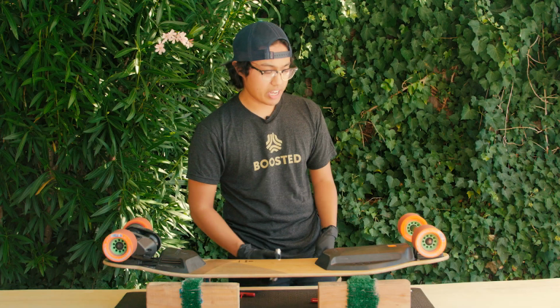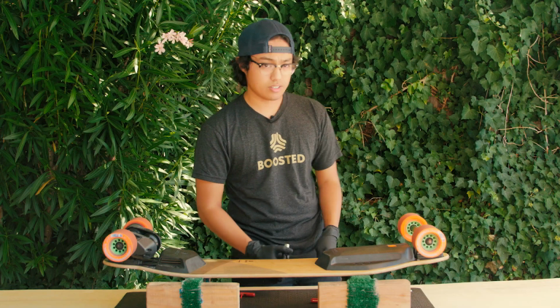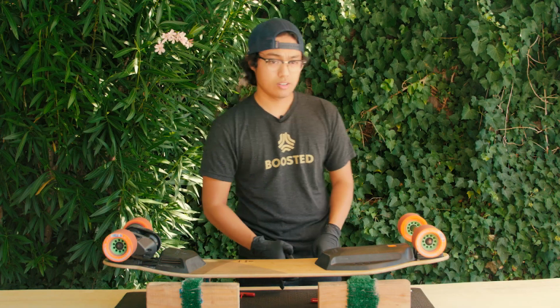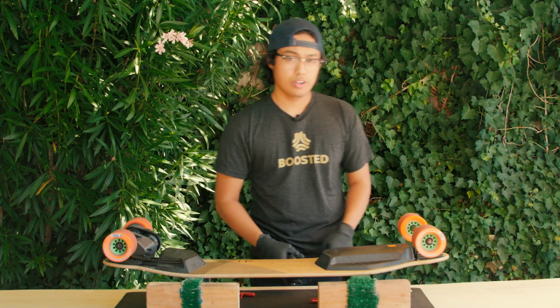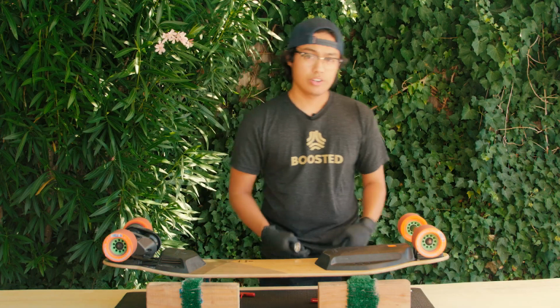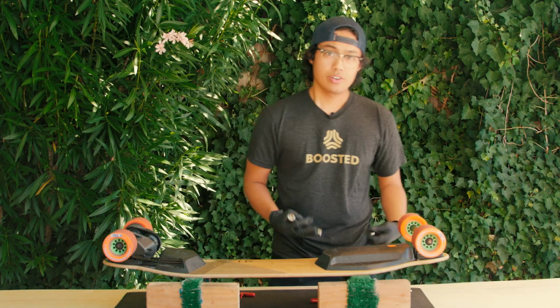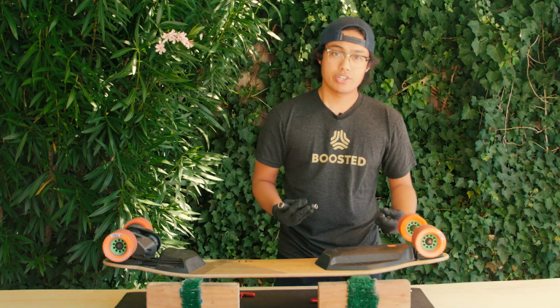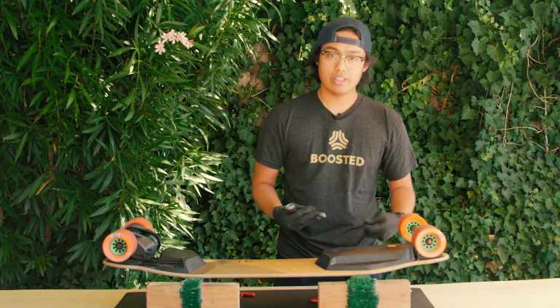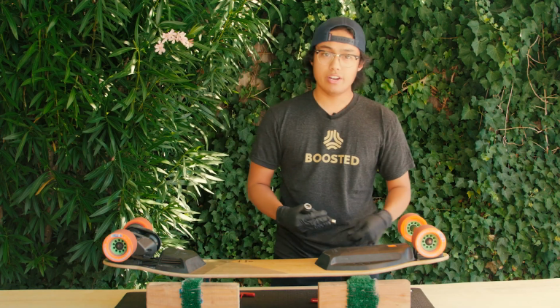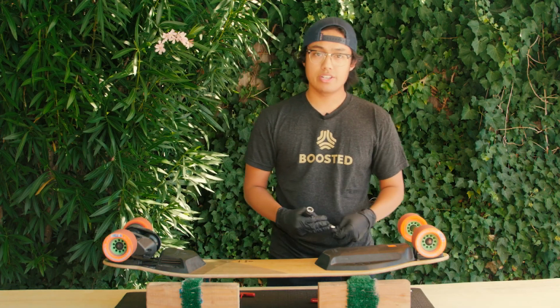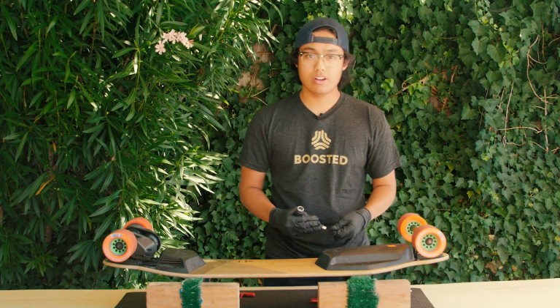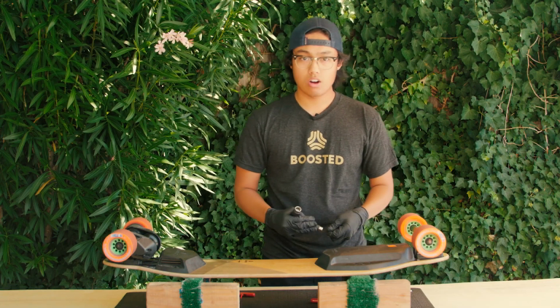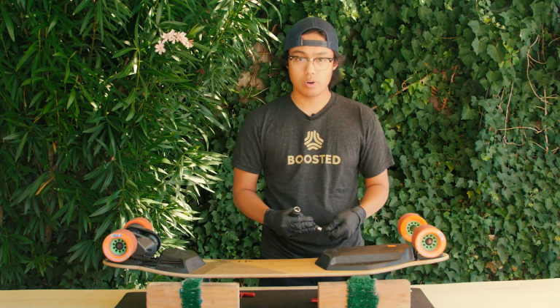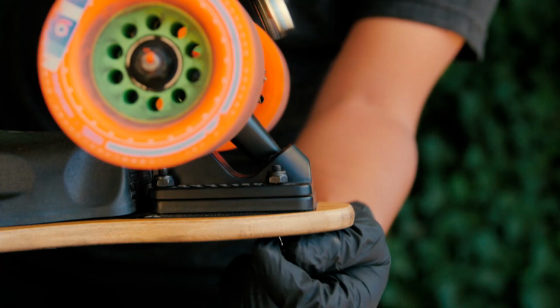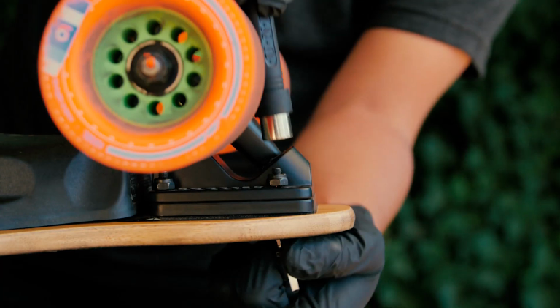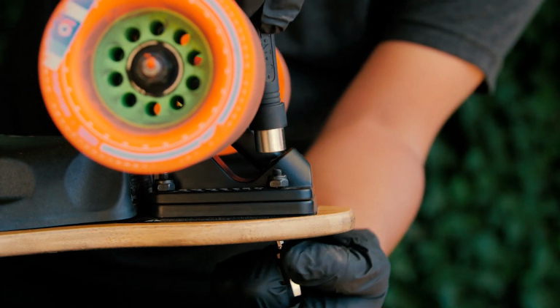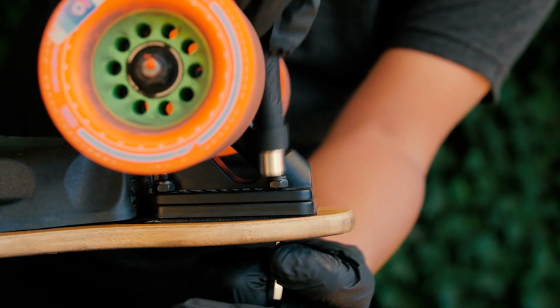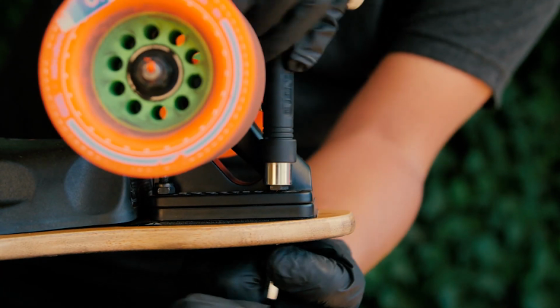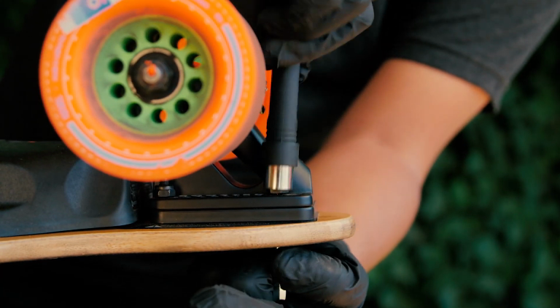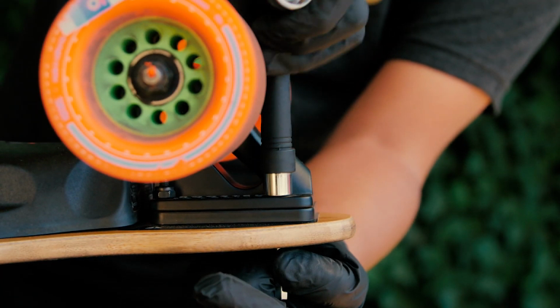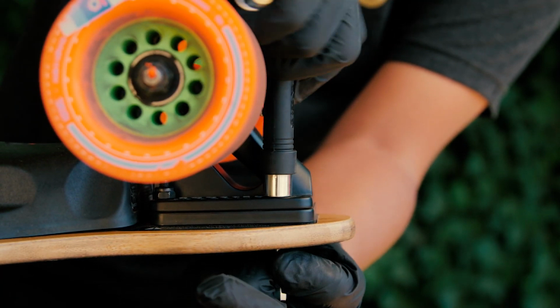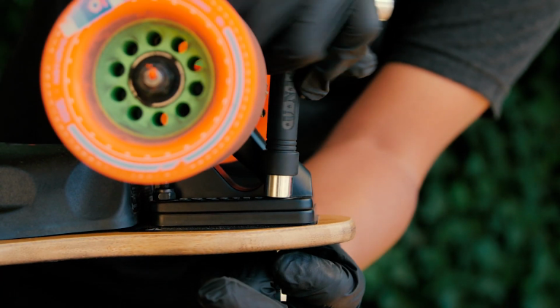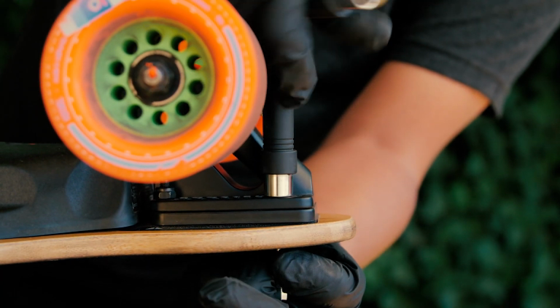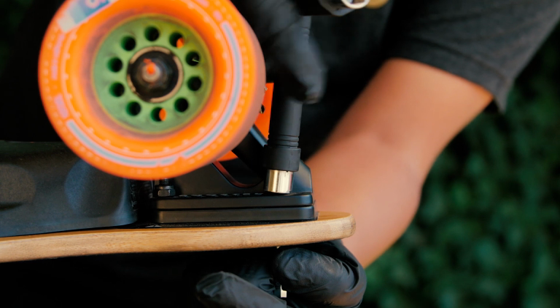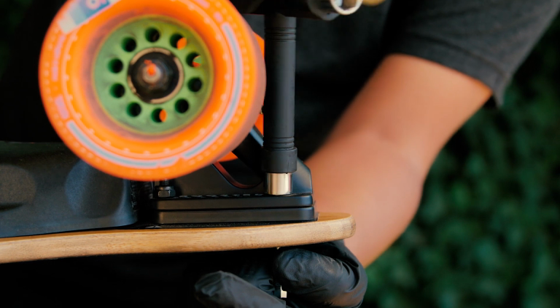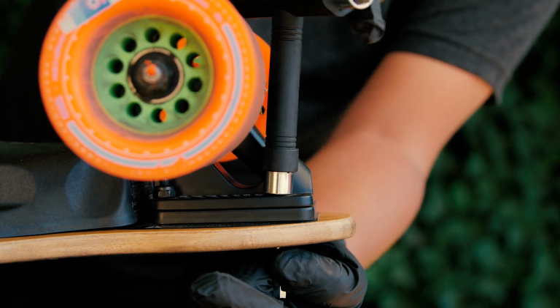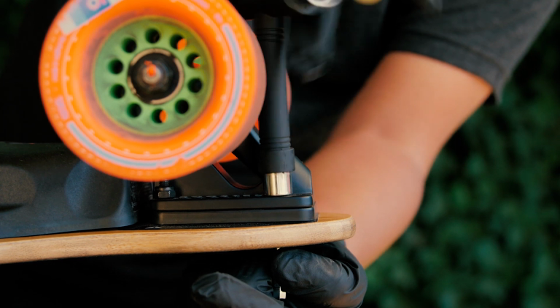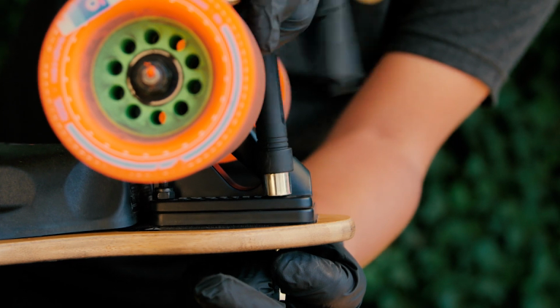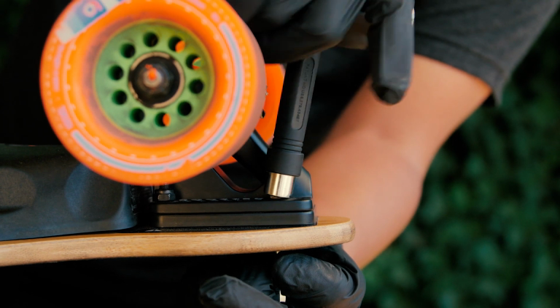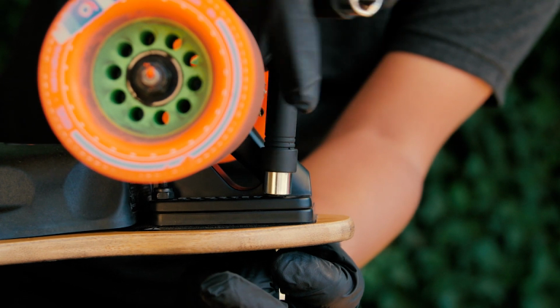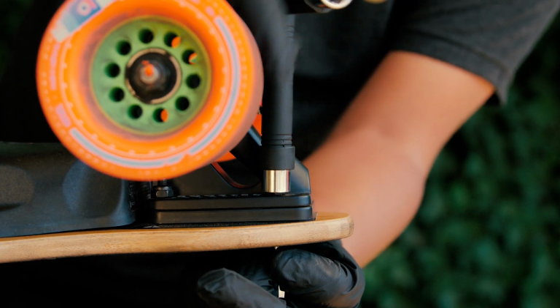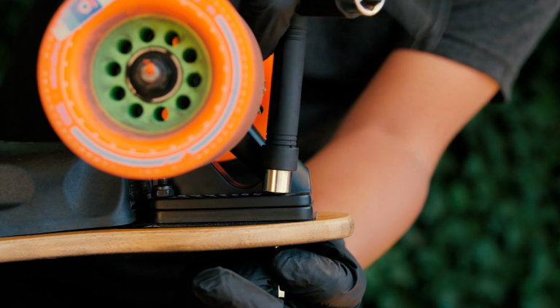Next, check that your deck hardware is snug with your skate tool. If it's not, tighten it up.